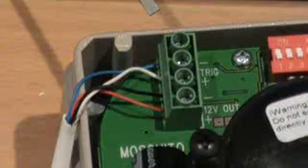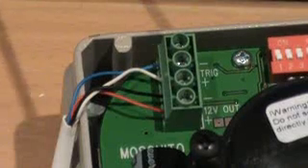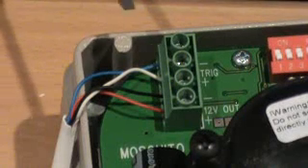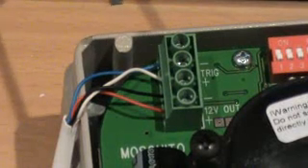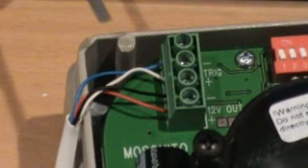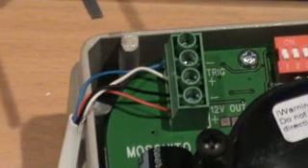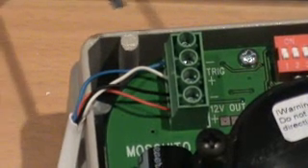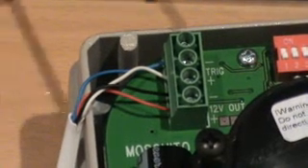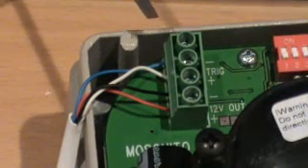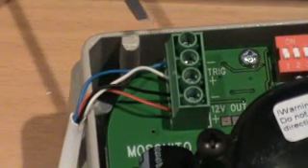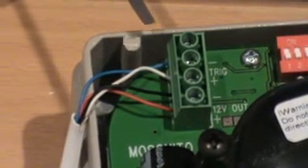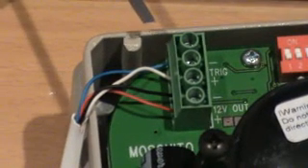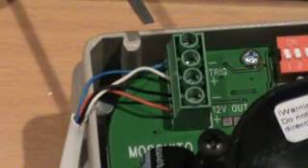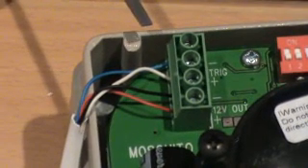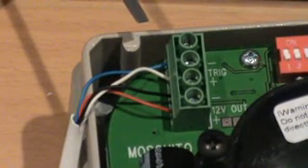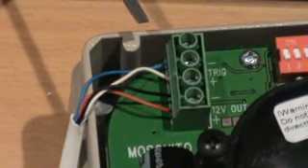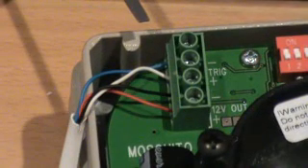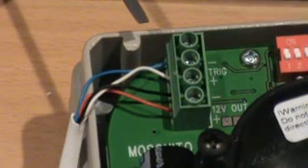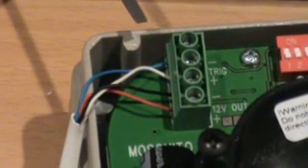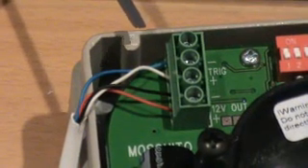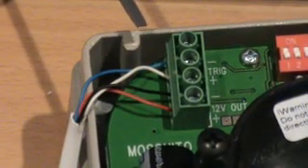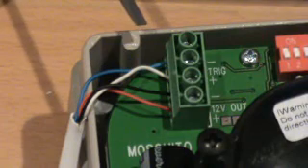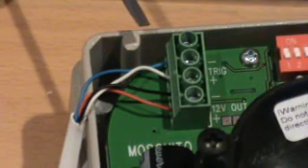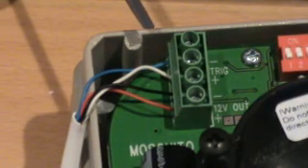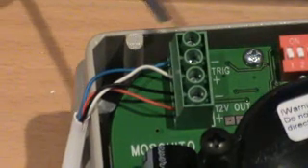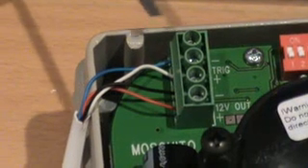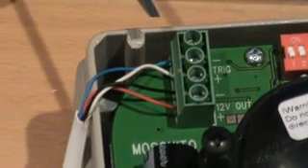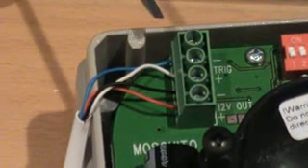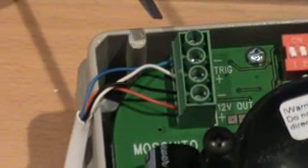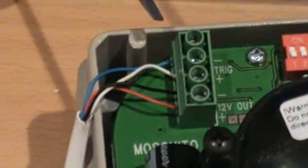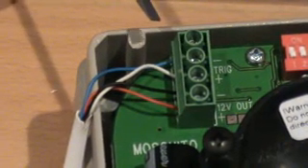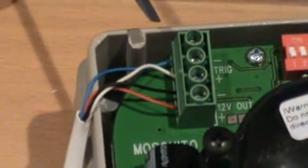Hello. In this short video, I would like to show you how to wire the MOSQUITO Mark IV to a PASCAL Infrared Detector.